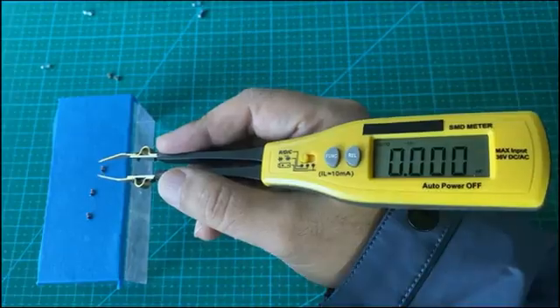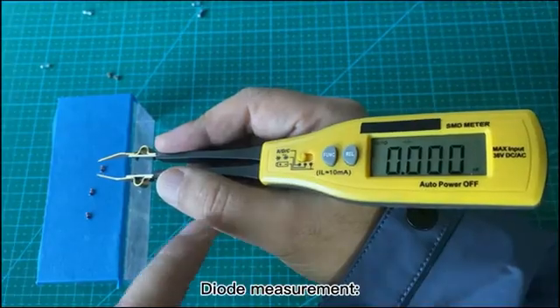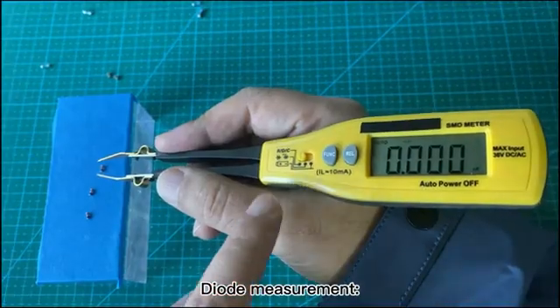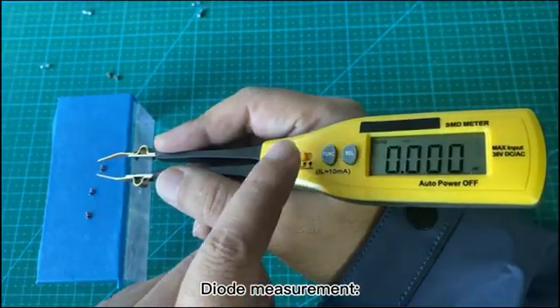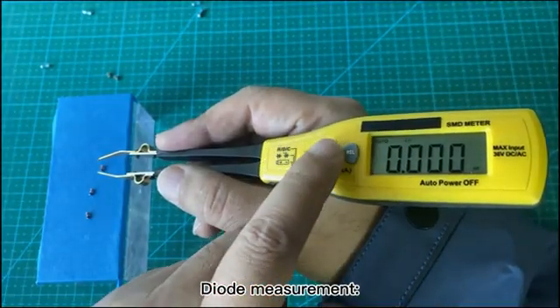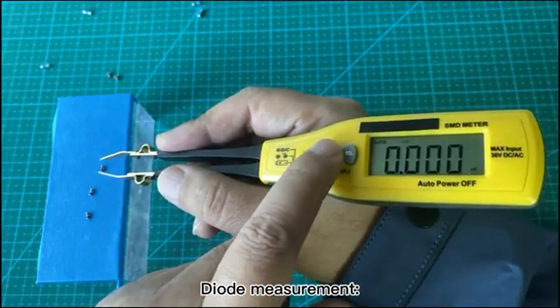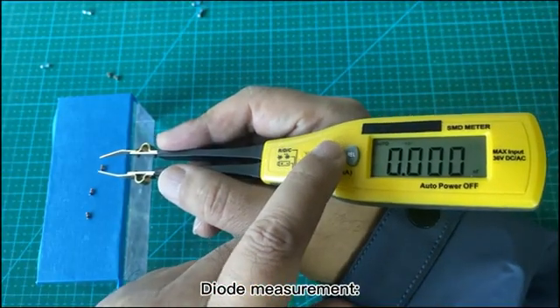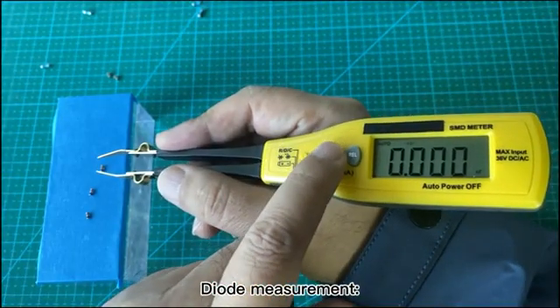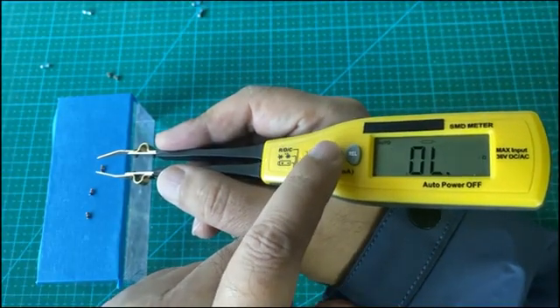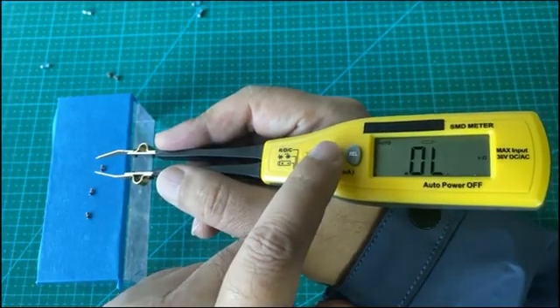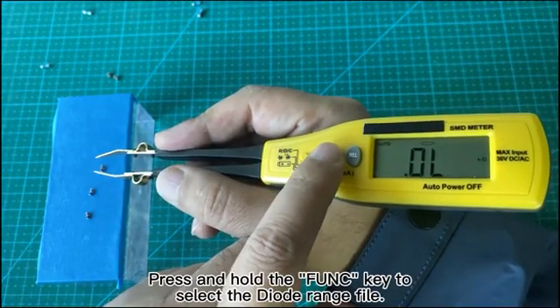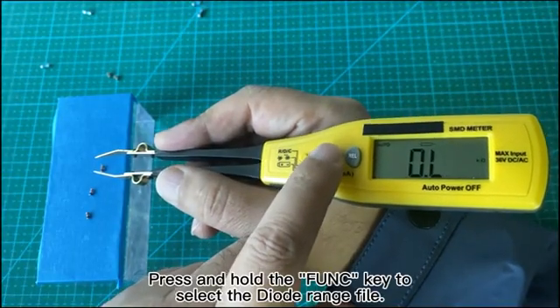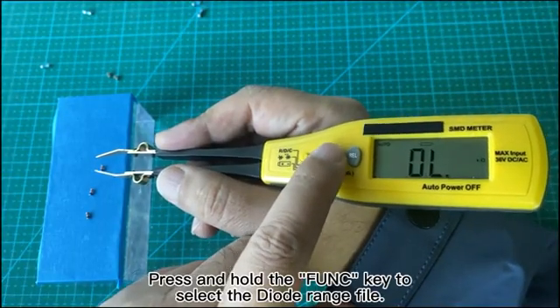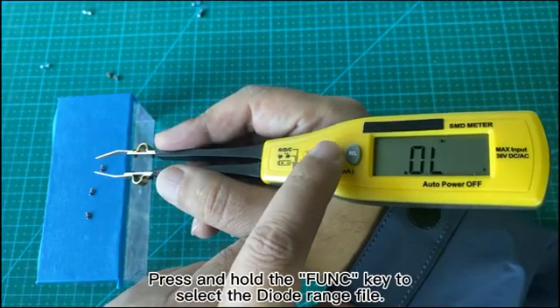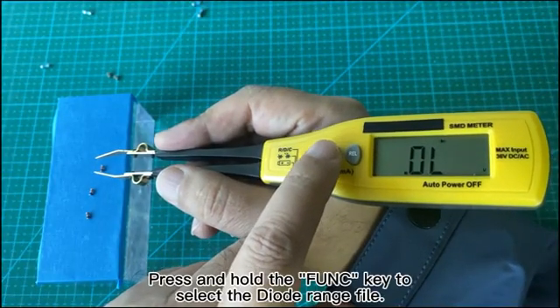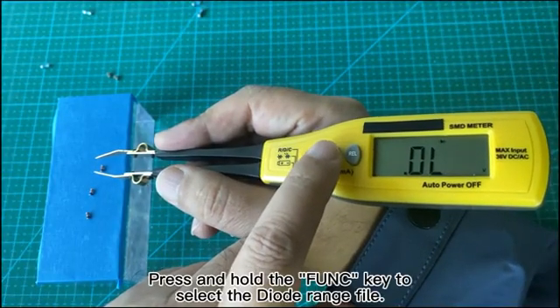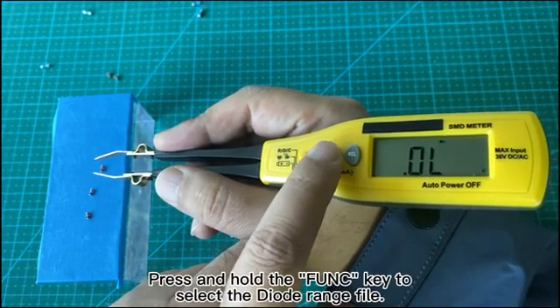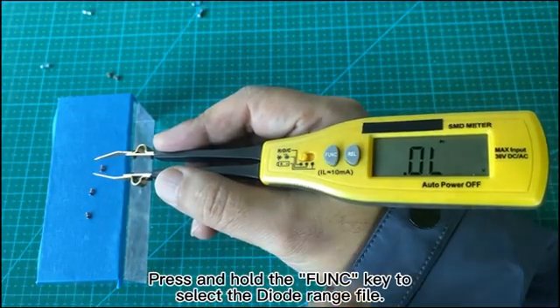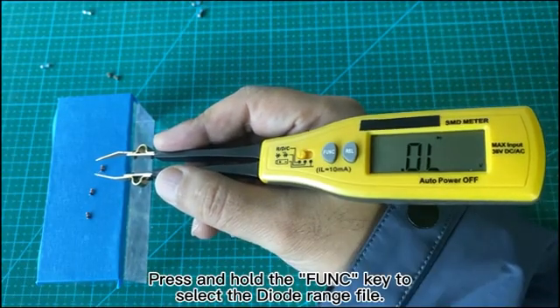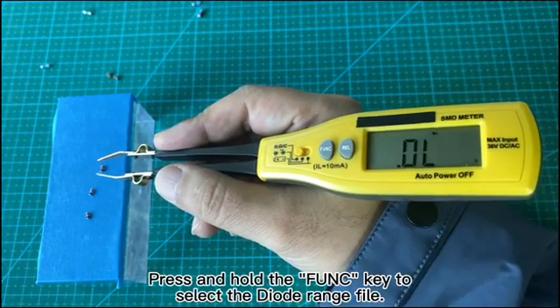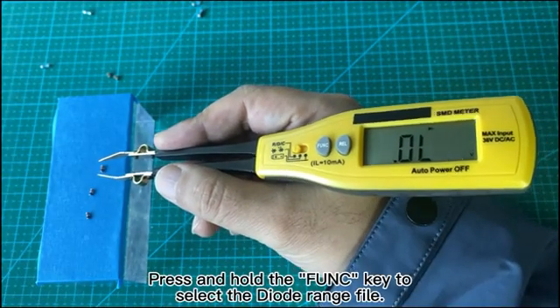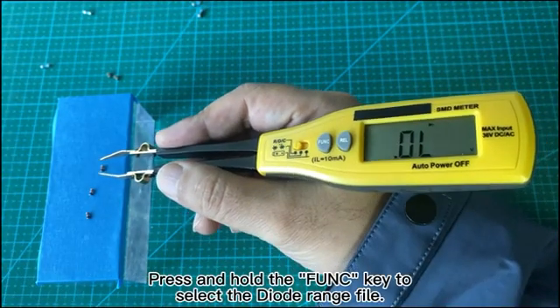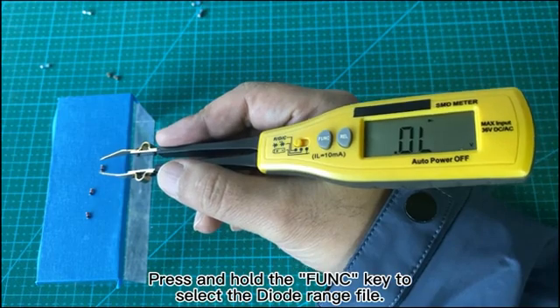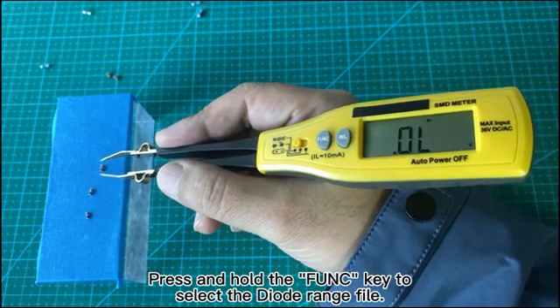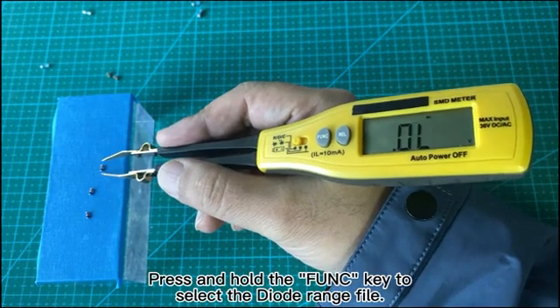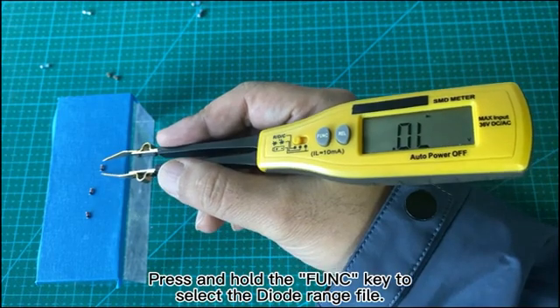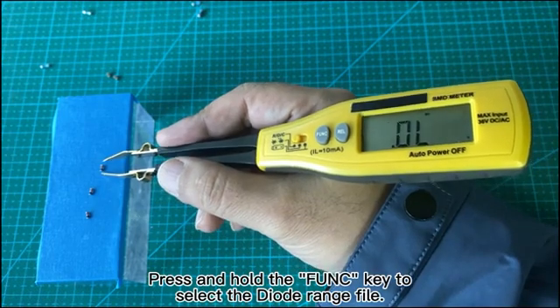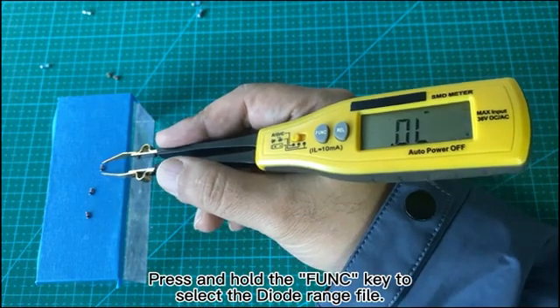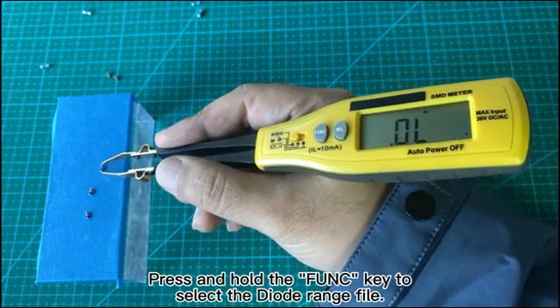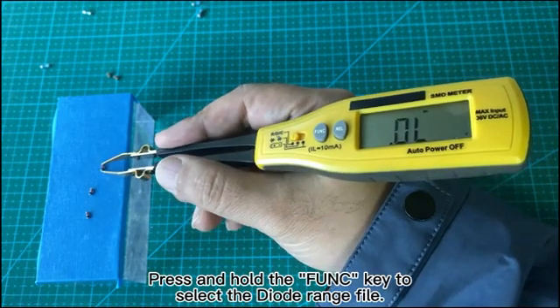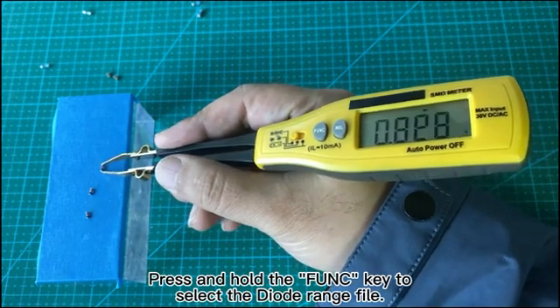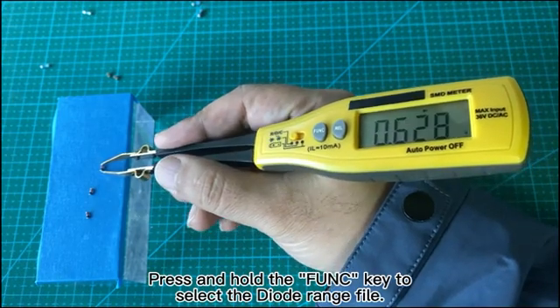Diode Measurement. Press and hold the FUNC key to select the diode range mode.